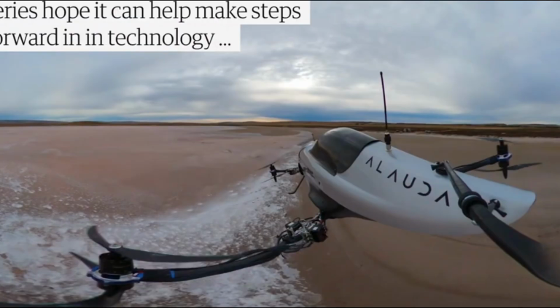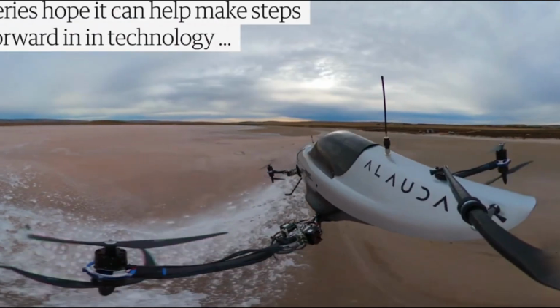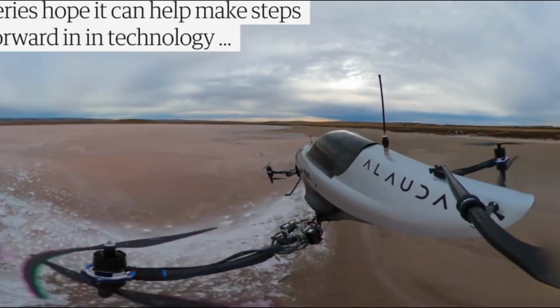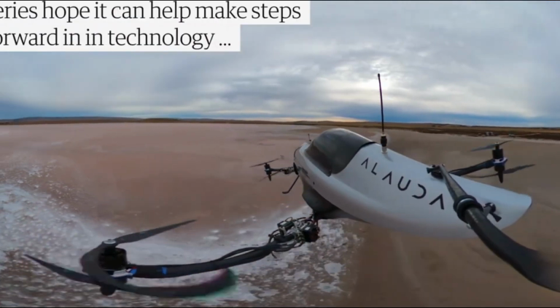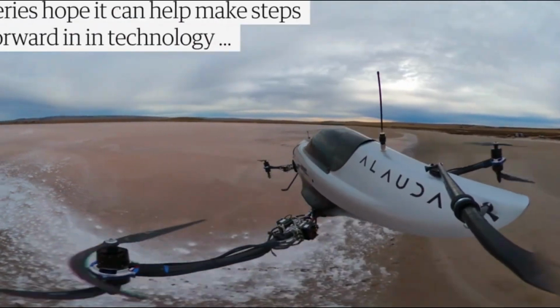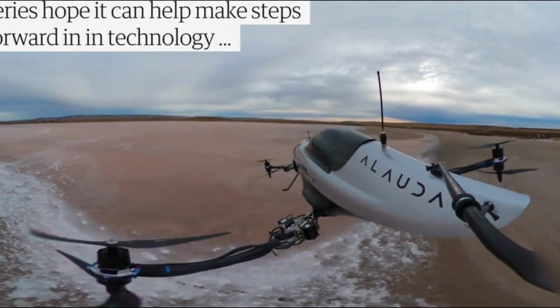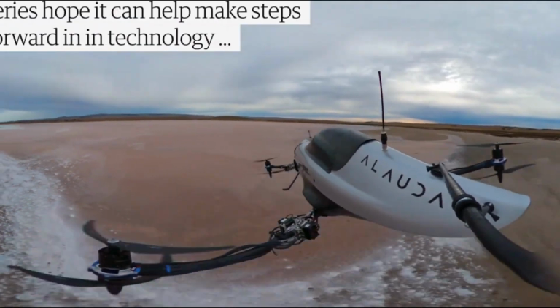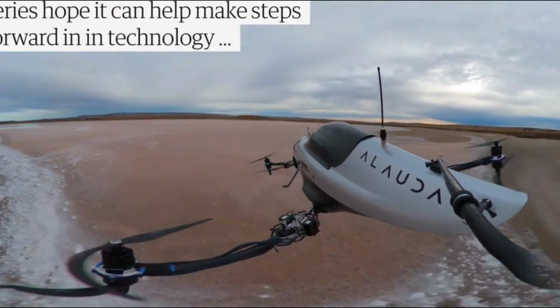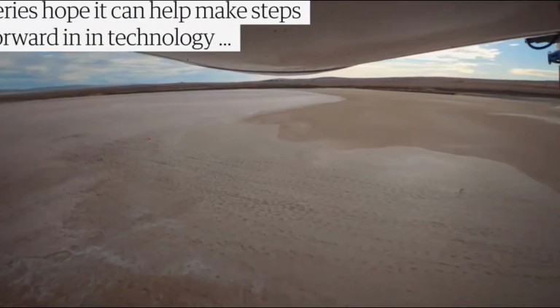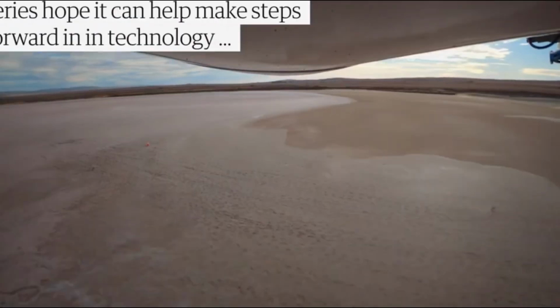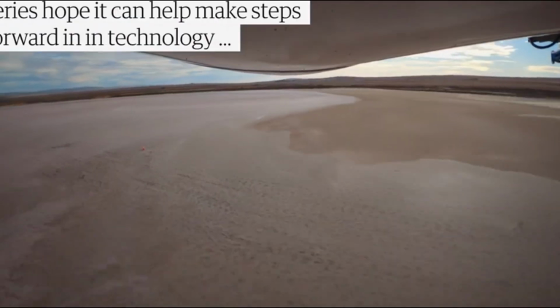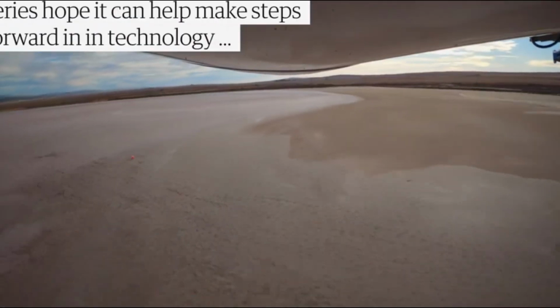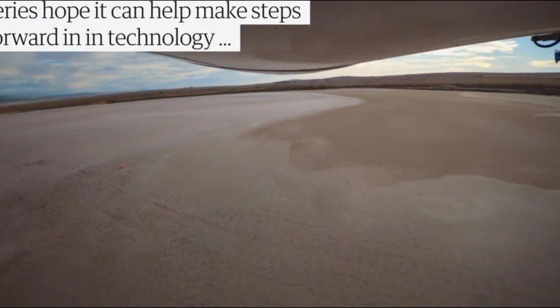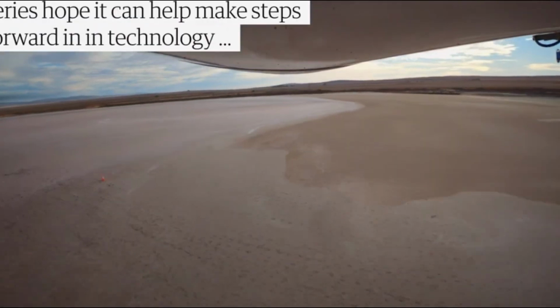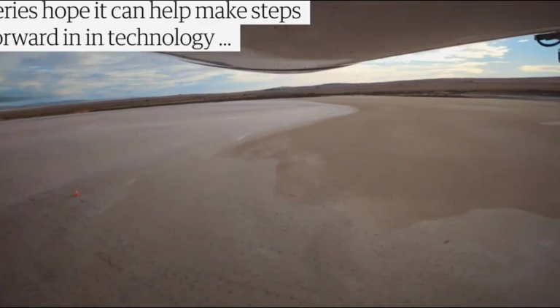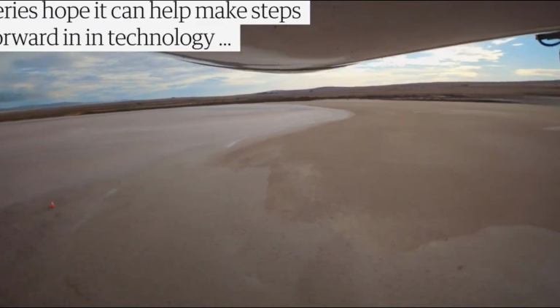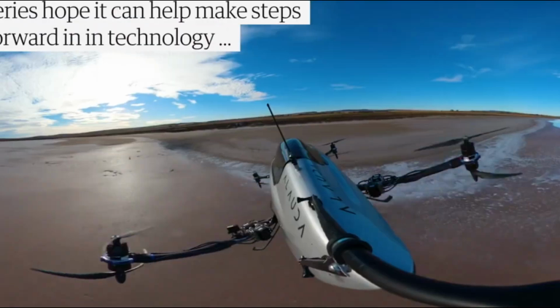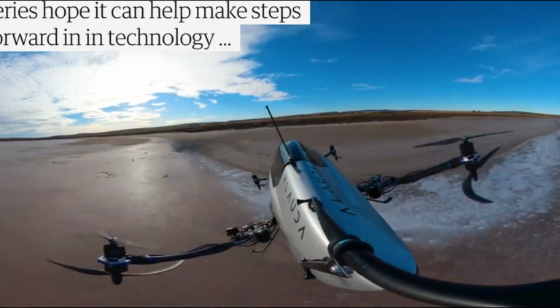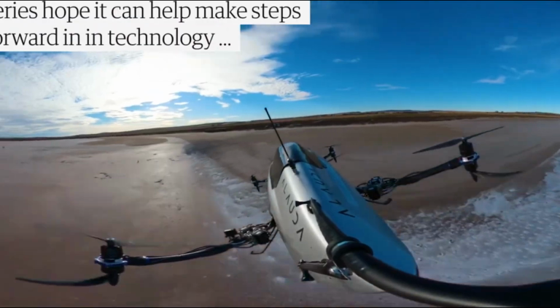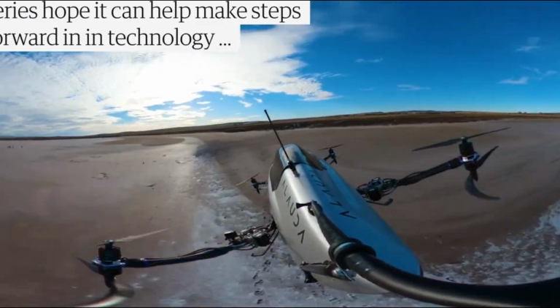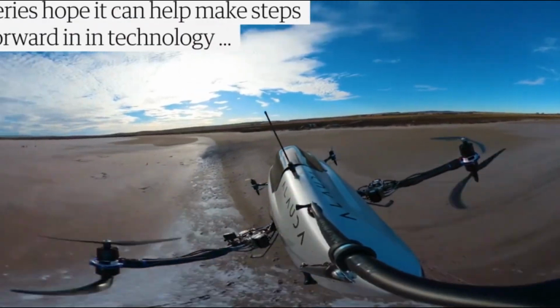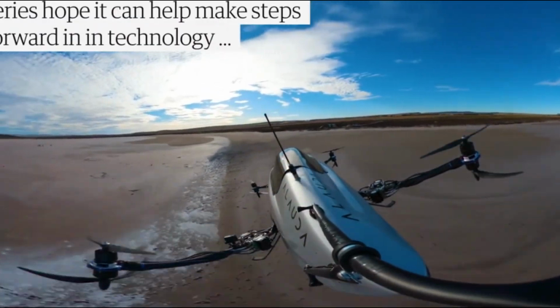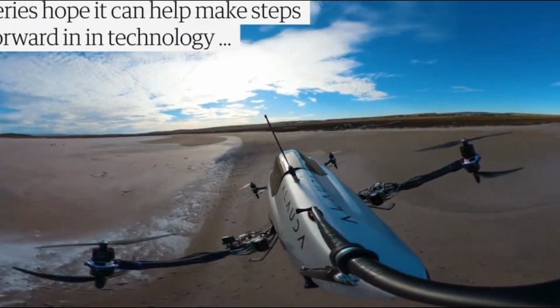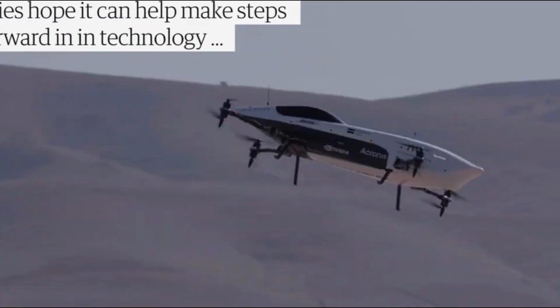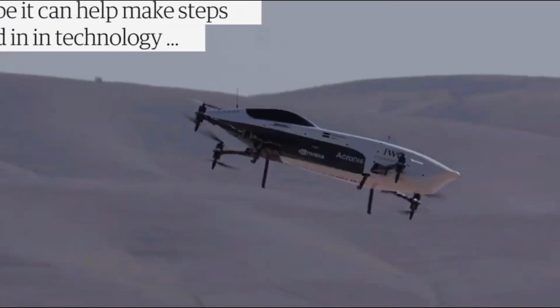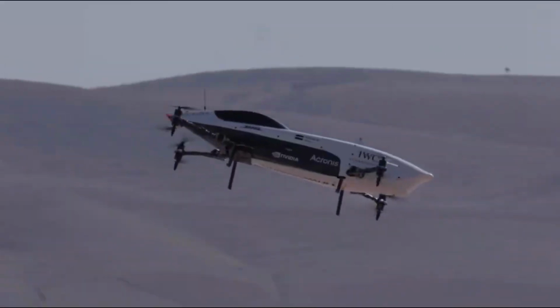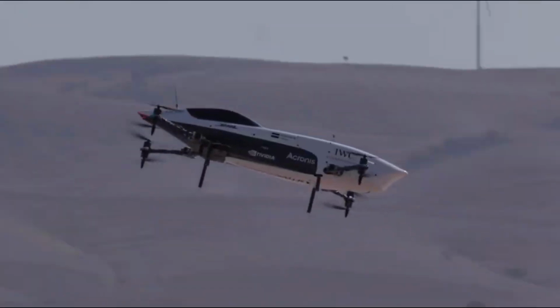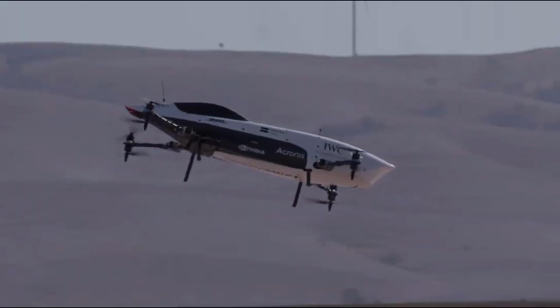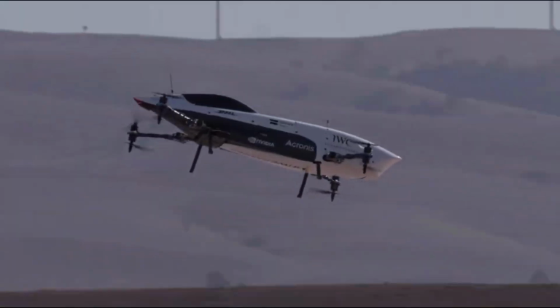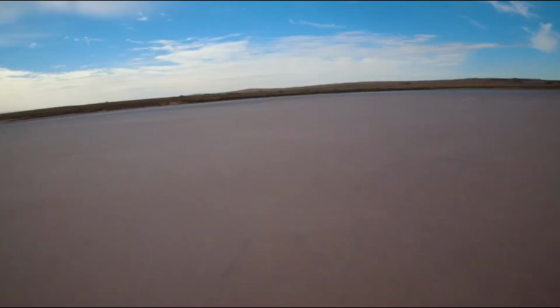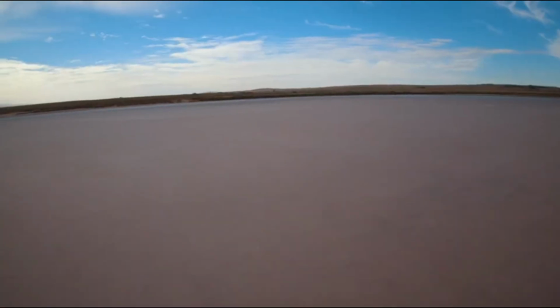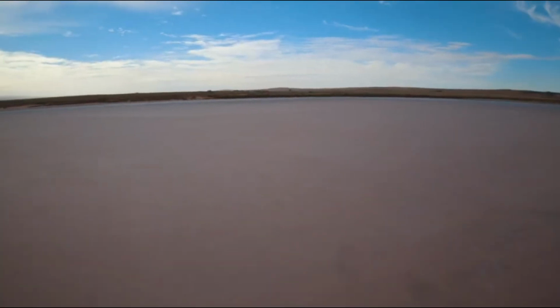Combining speed, agility, and innovation, this electric marvel is shaping the future of aerial motorsports. Get ready to witness the next era of racing.